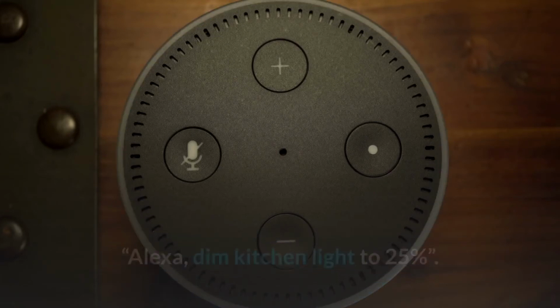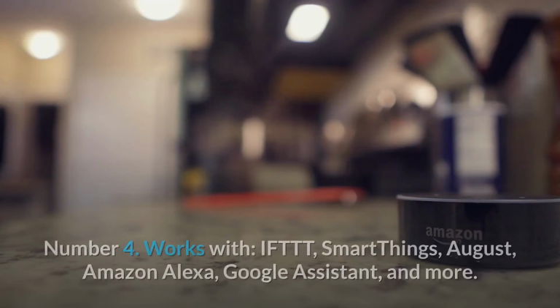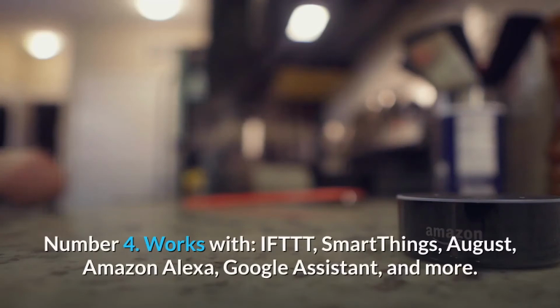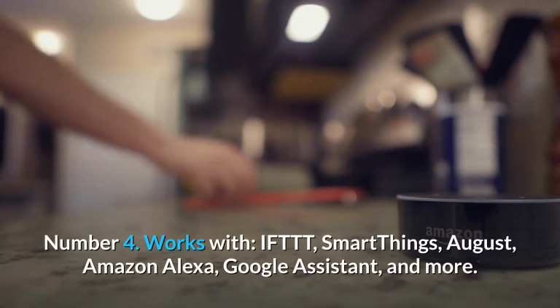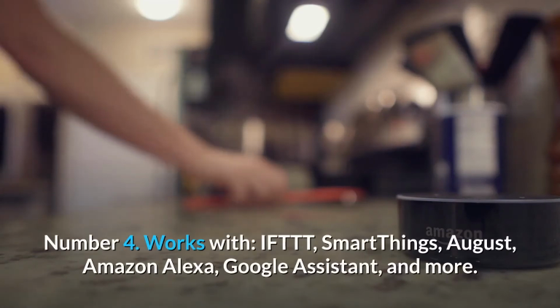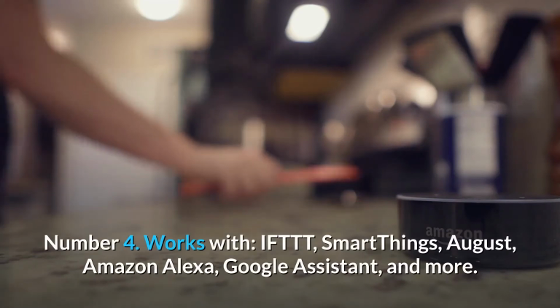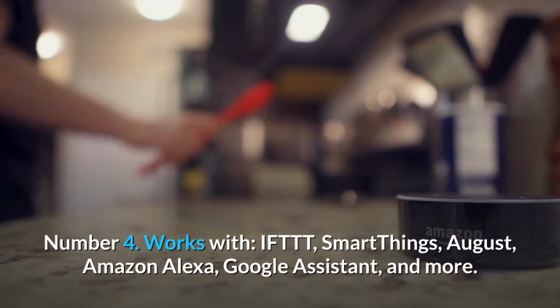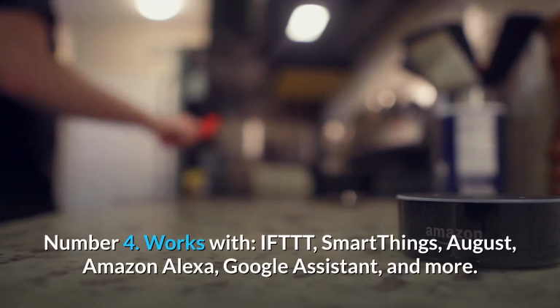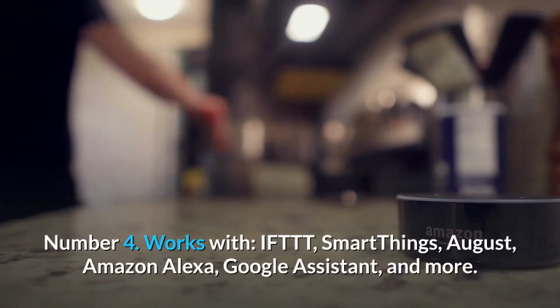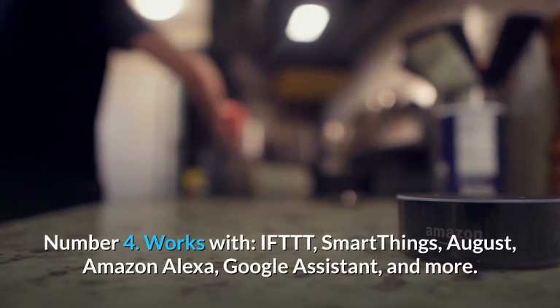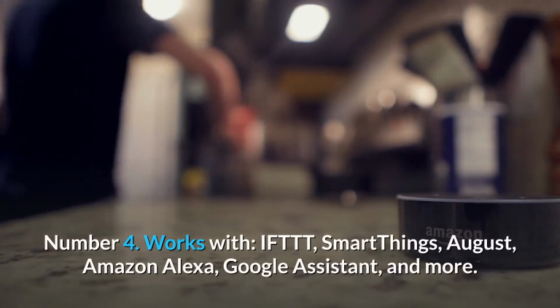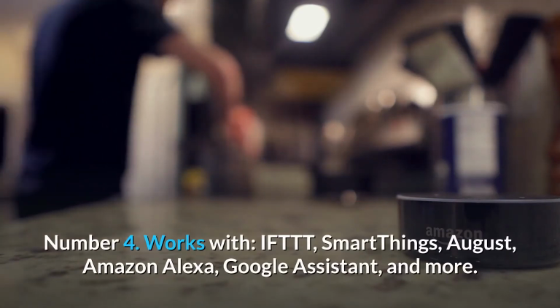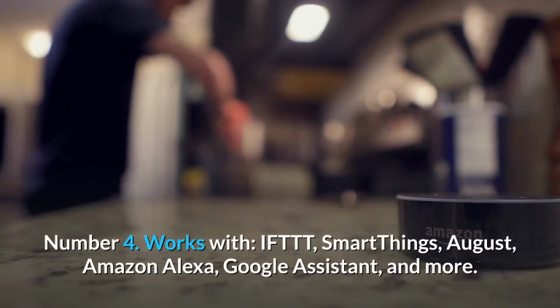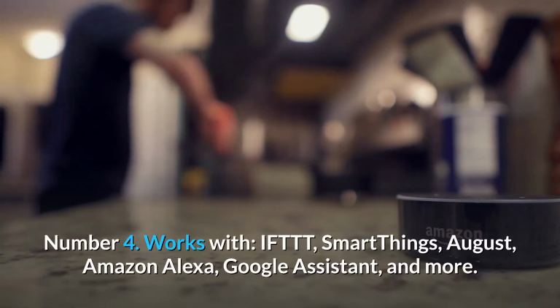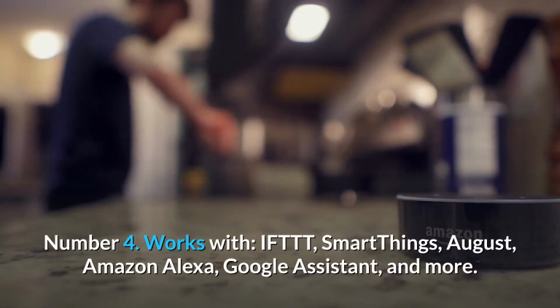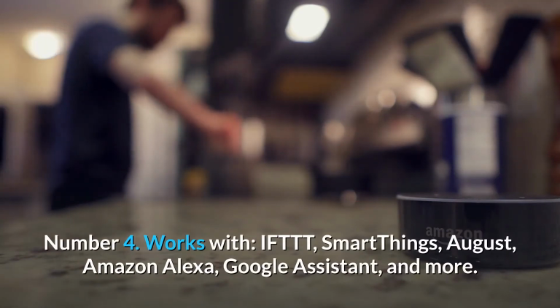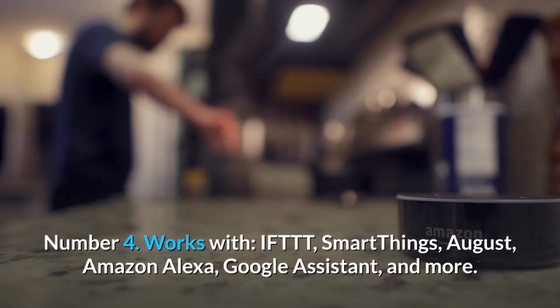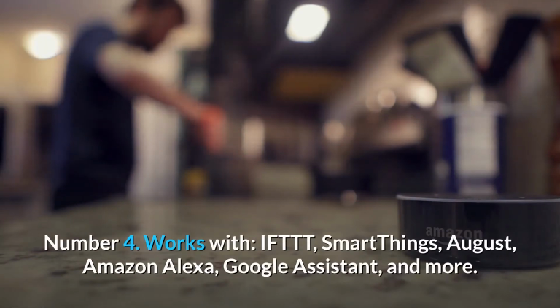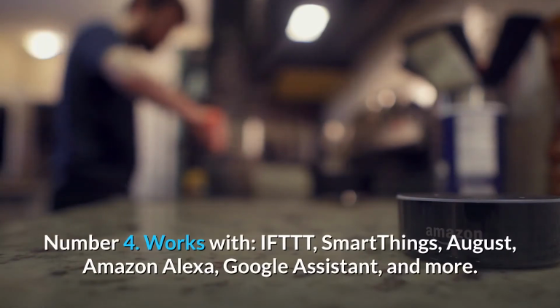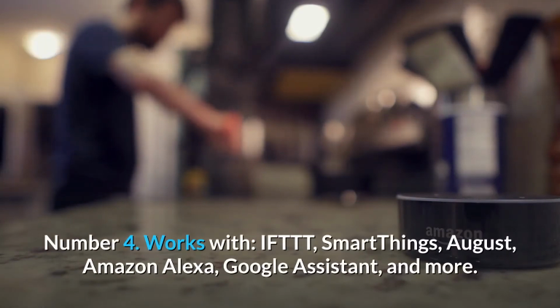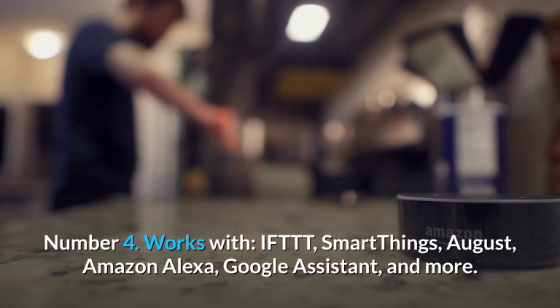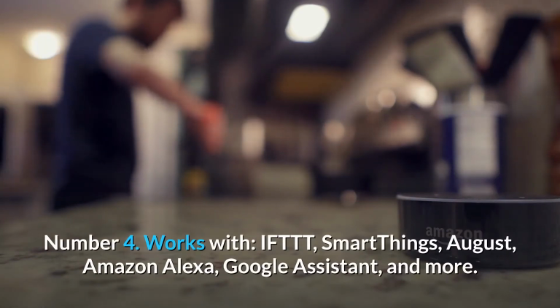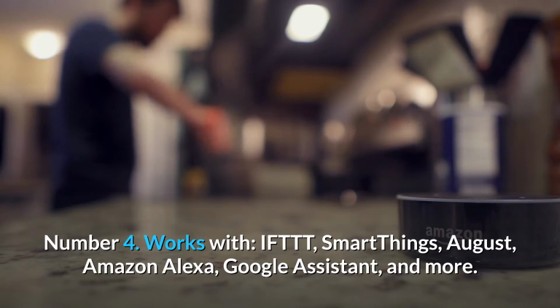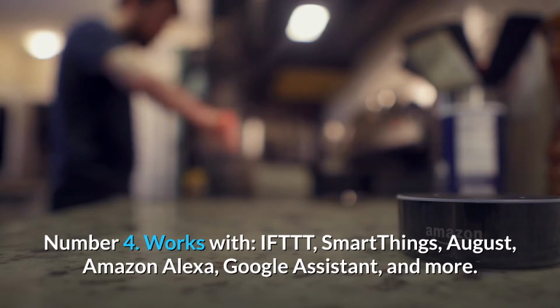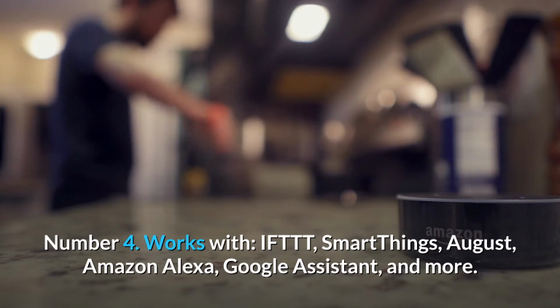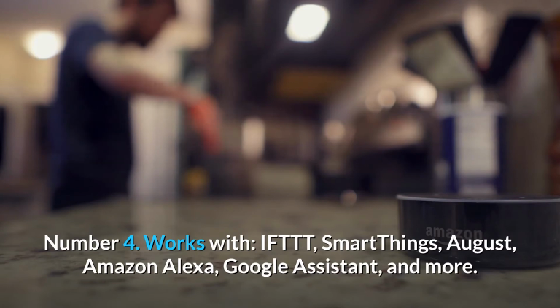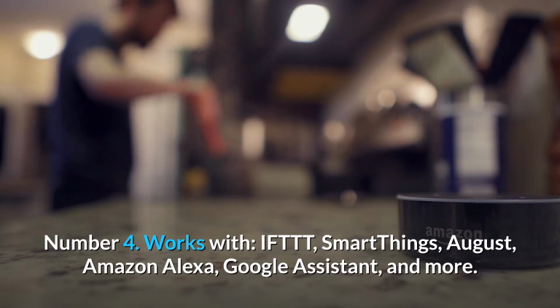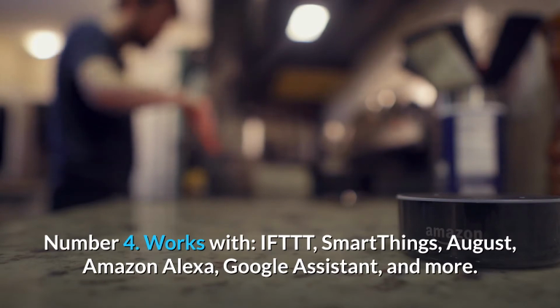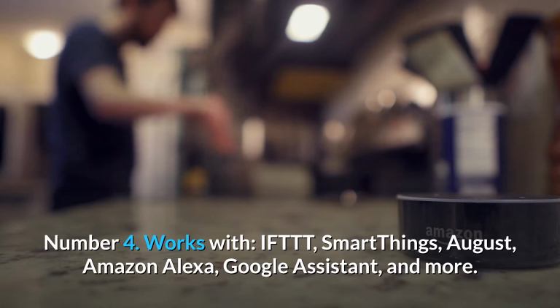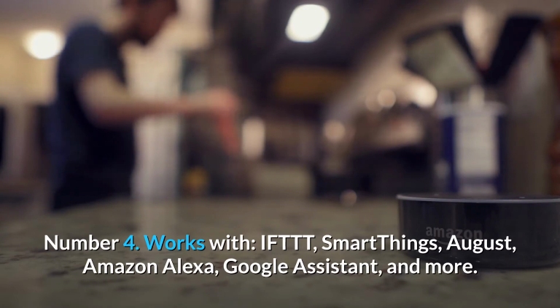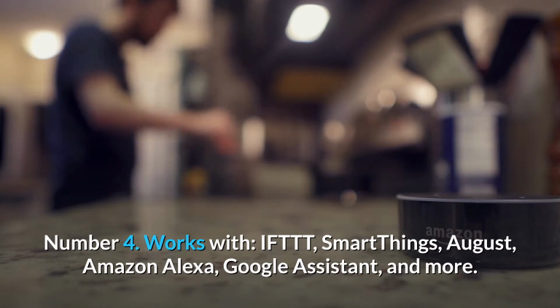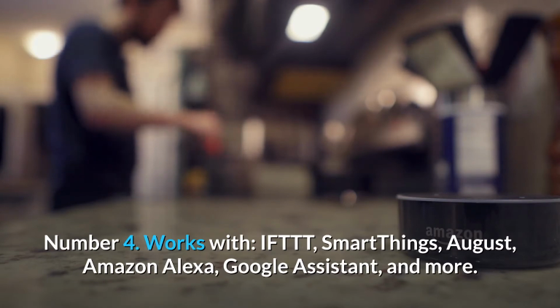Number 4: Works with IFTTT, SmartThings, August, Amazon Alexa, Google Assistant, and more.